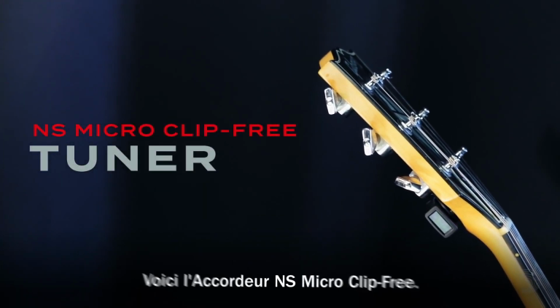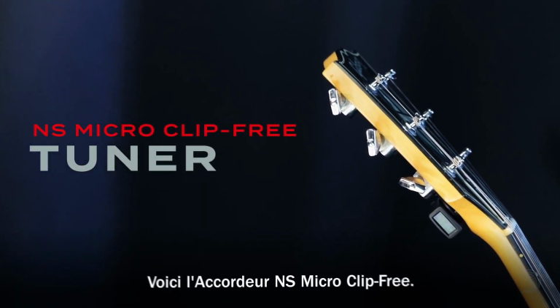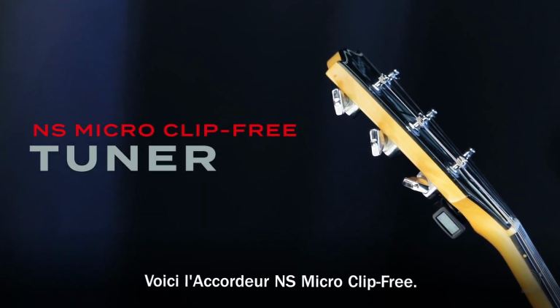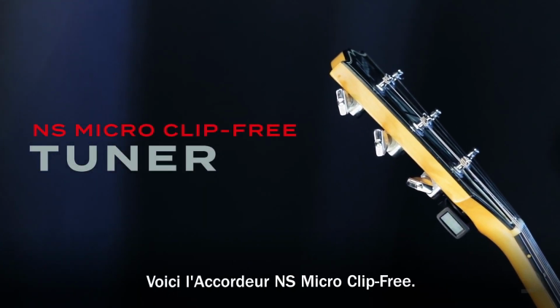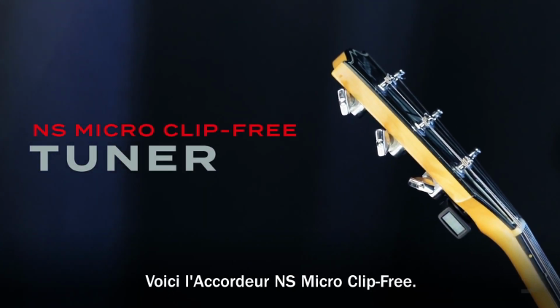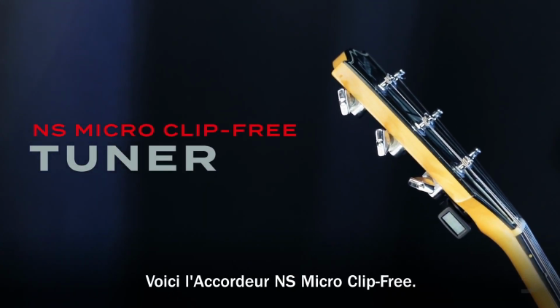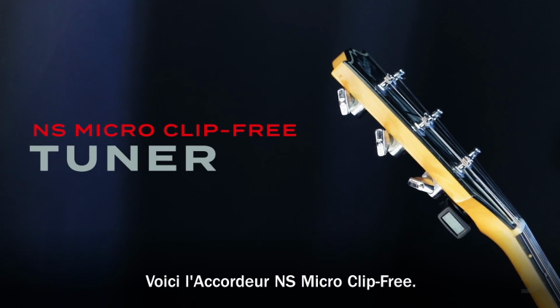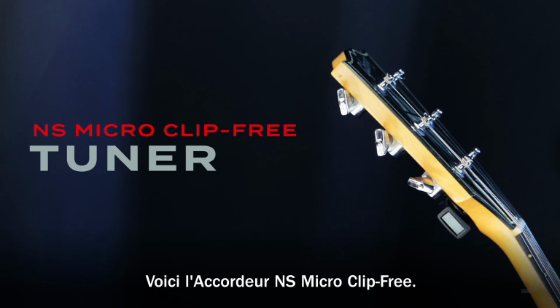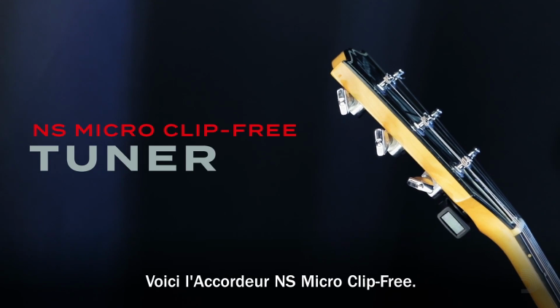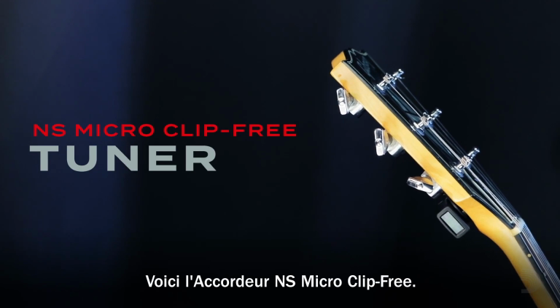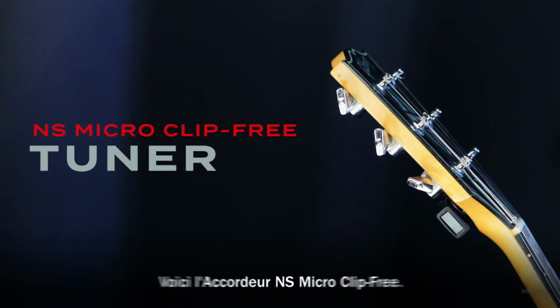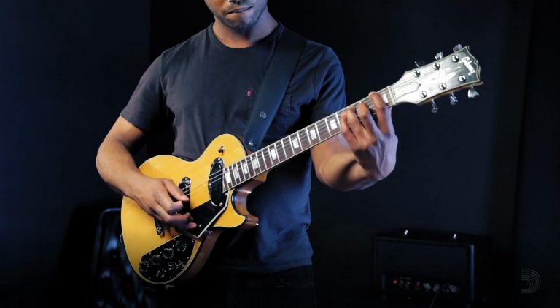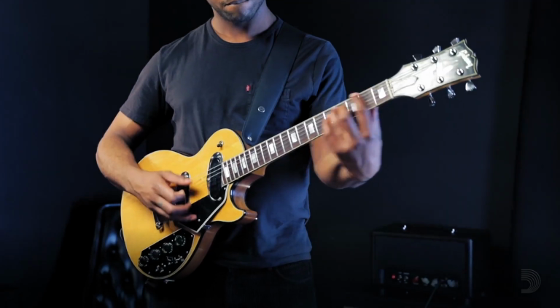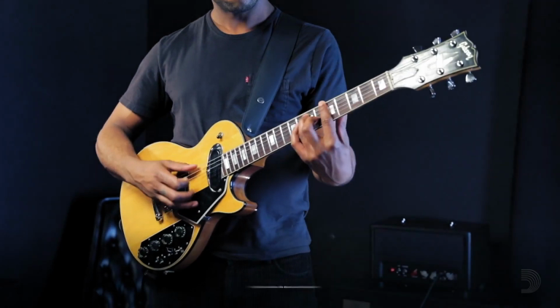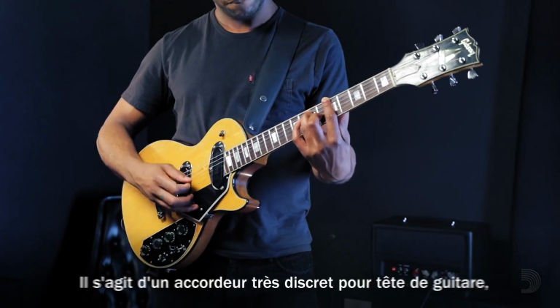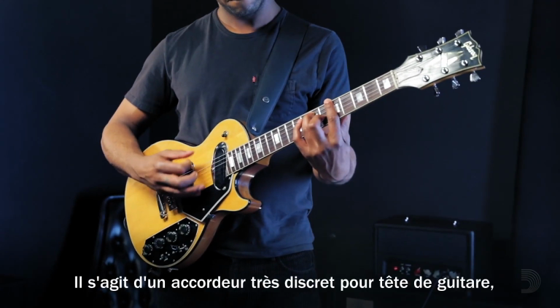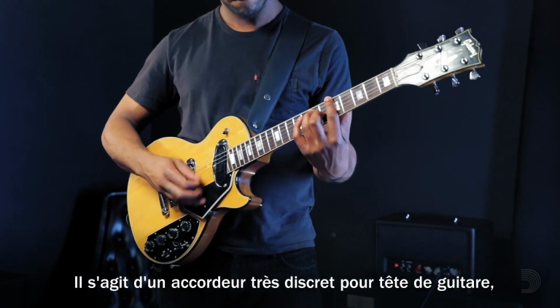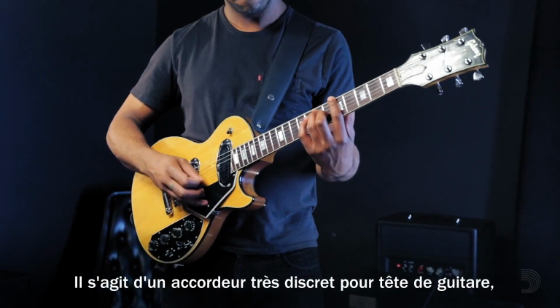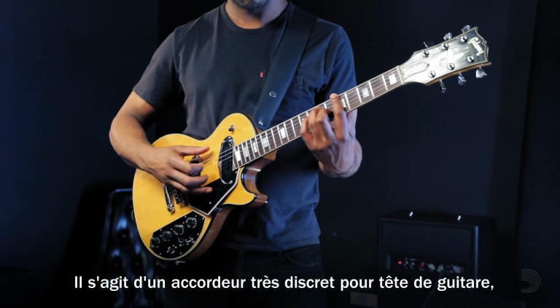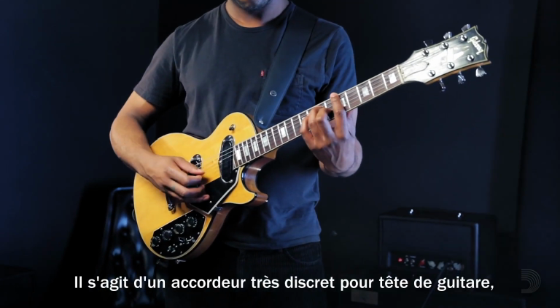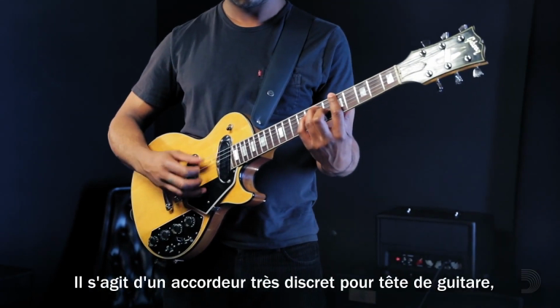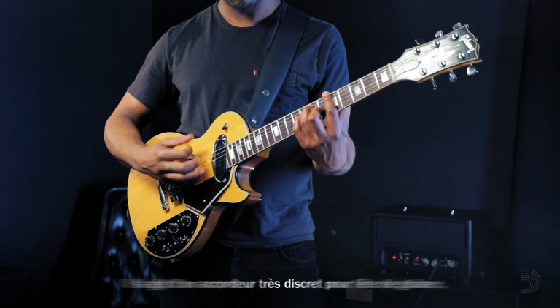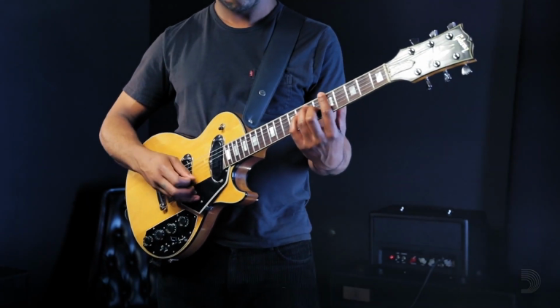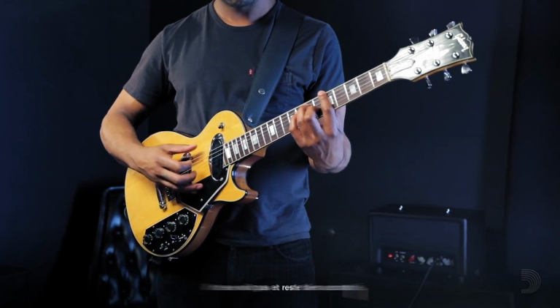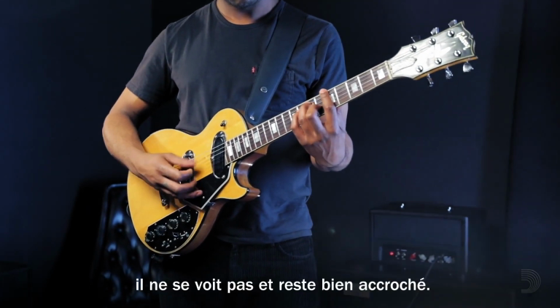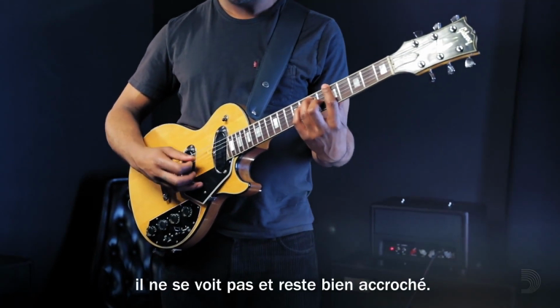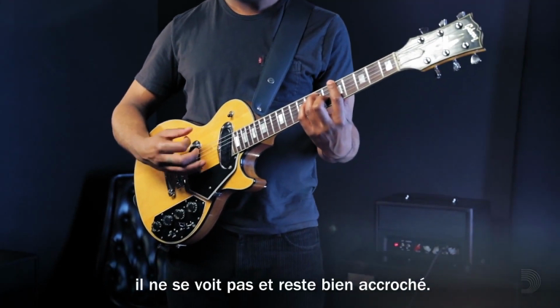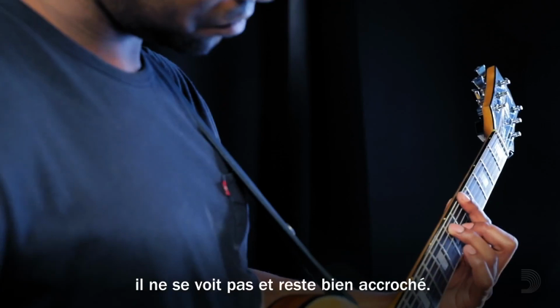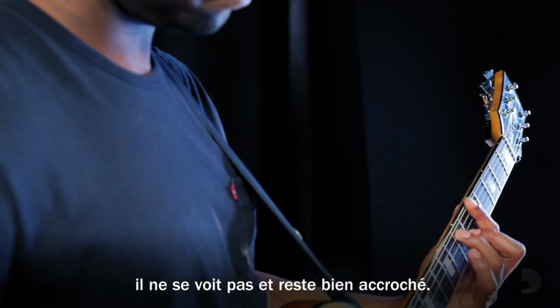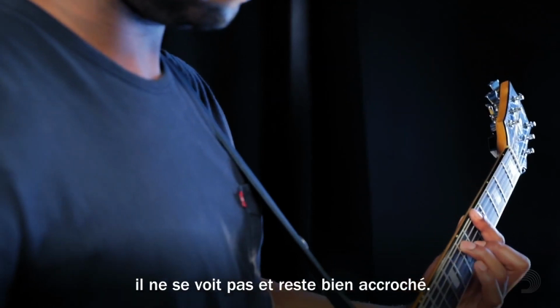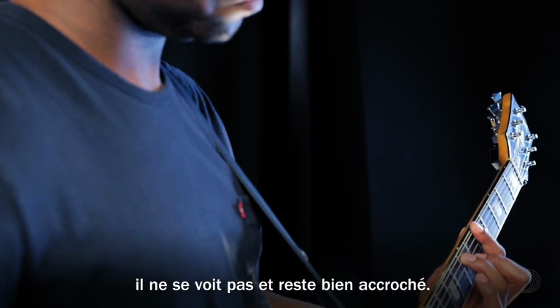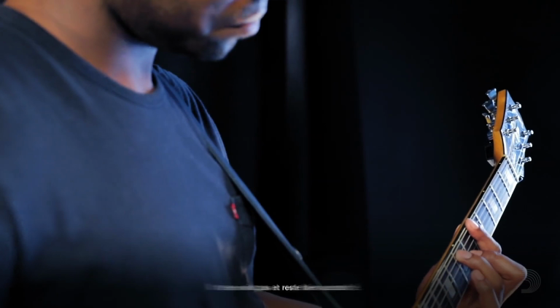Introducing the NS-Micro Clip-Free Tuner. It's a discreet headstock tuning solution that stays put and stays out of sight.